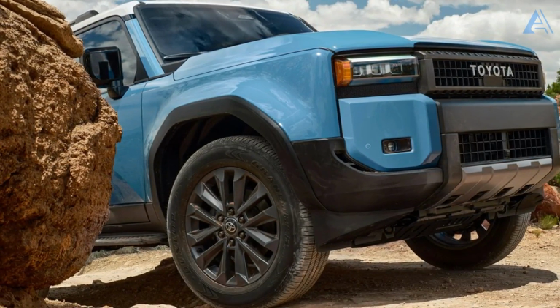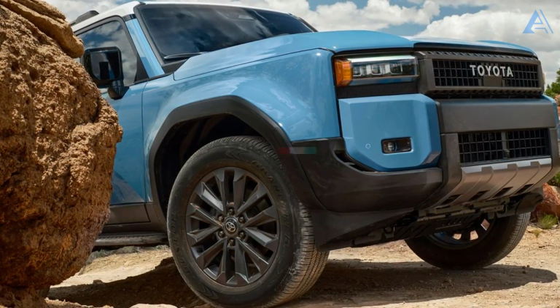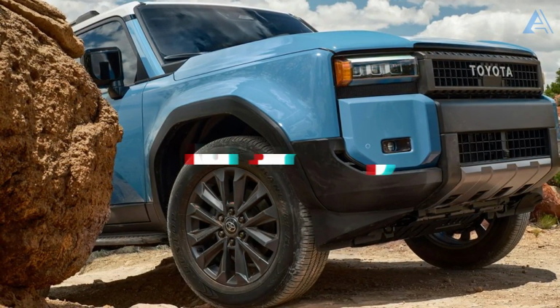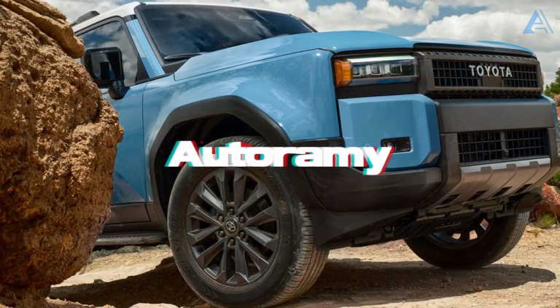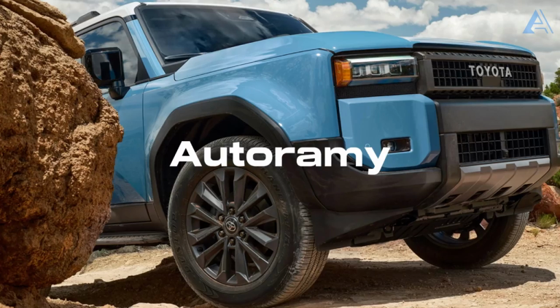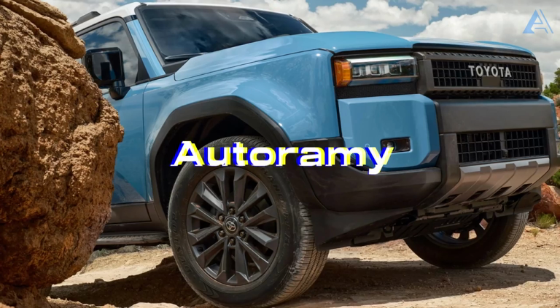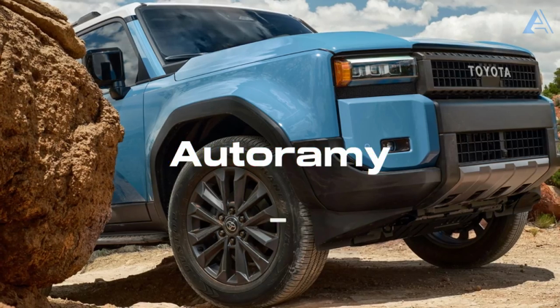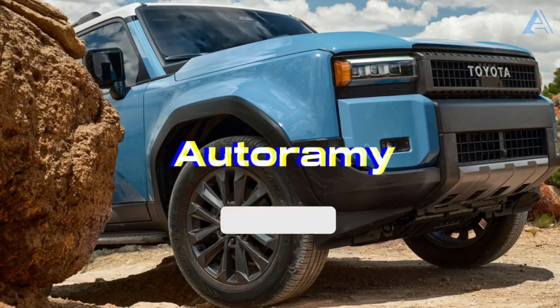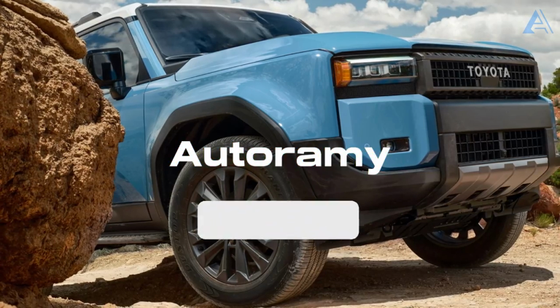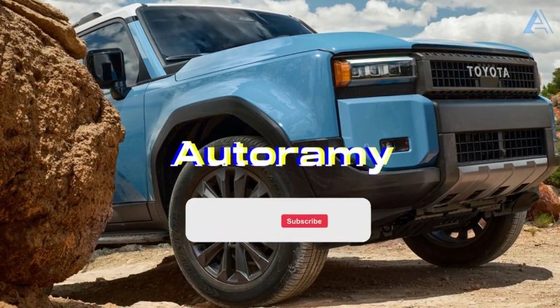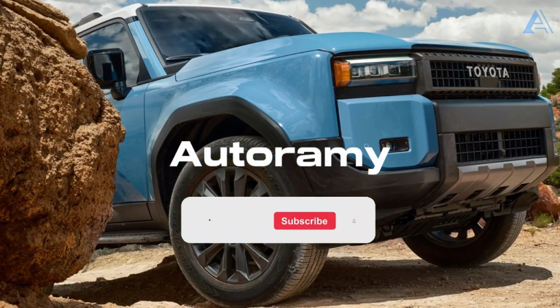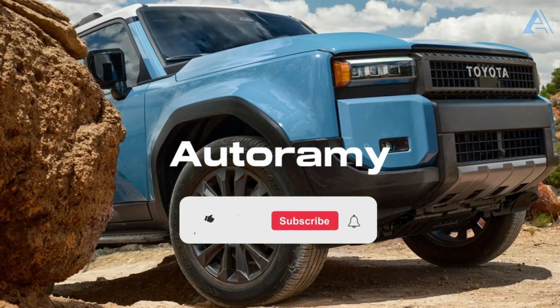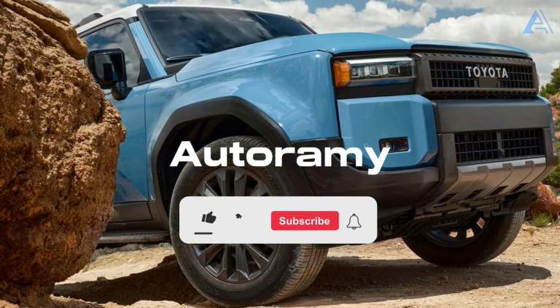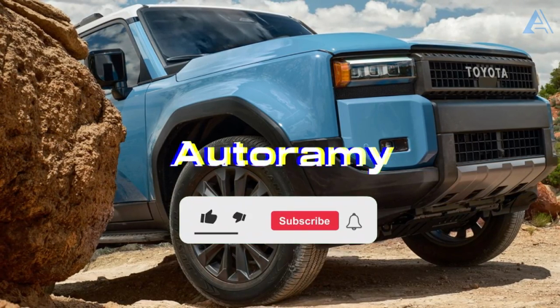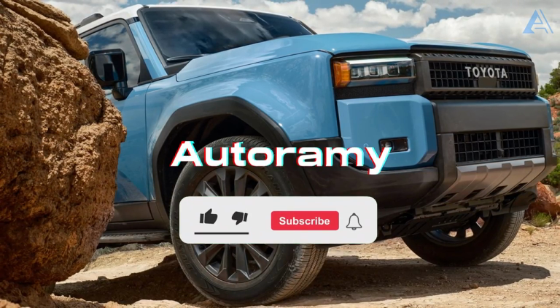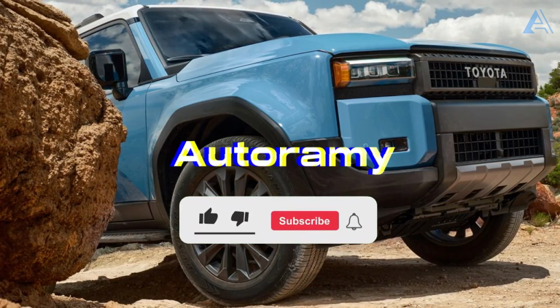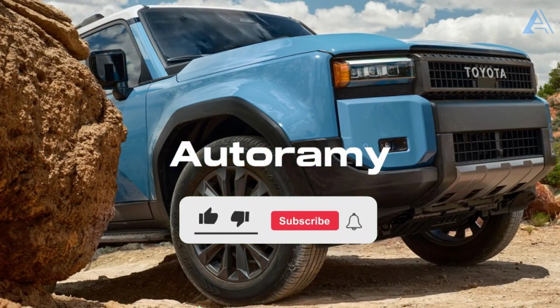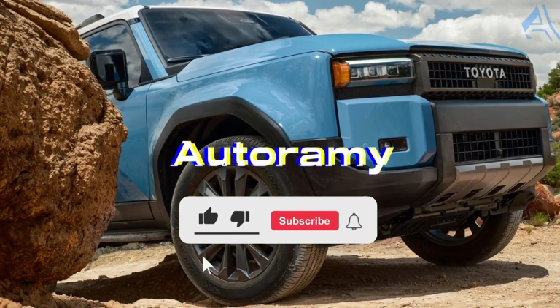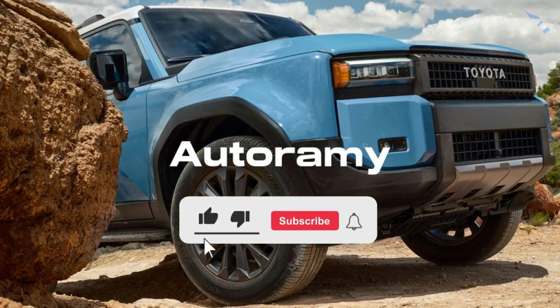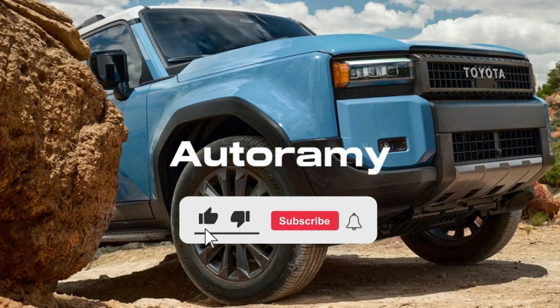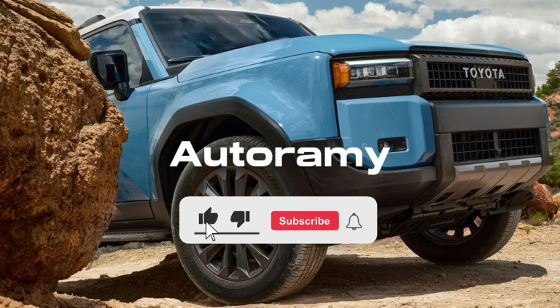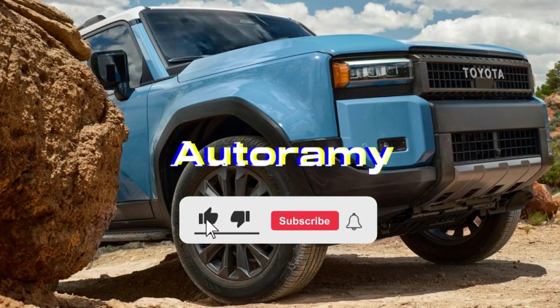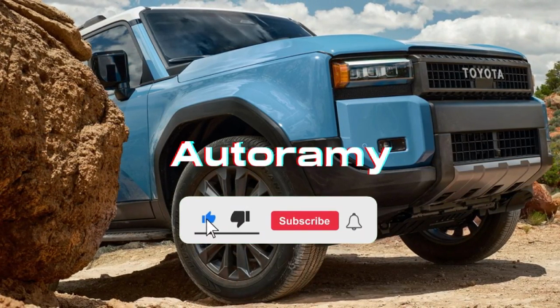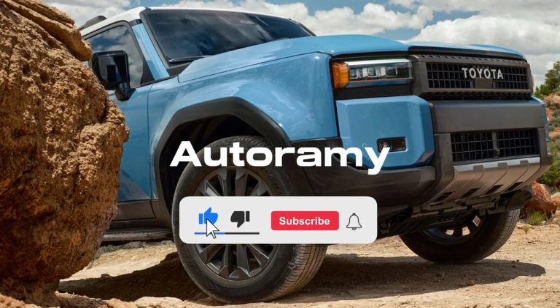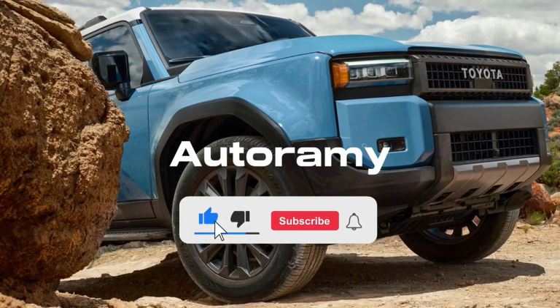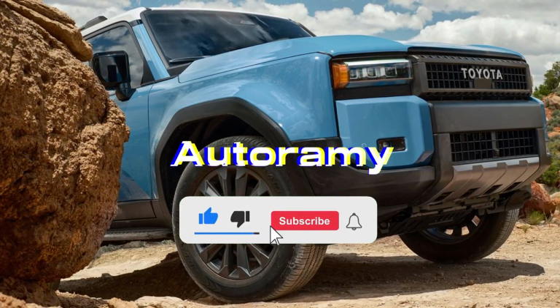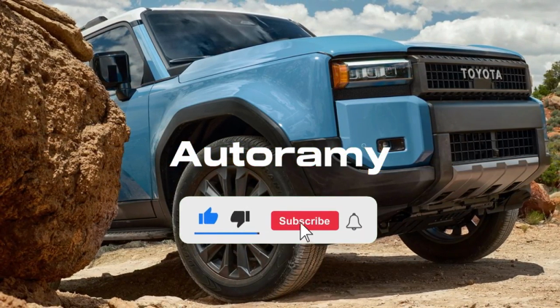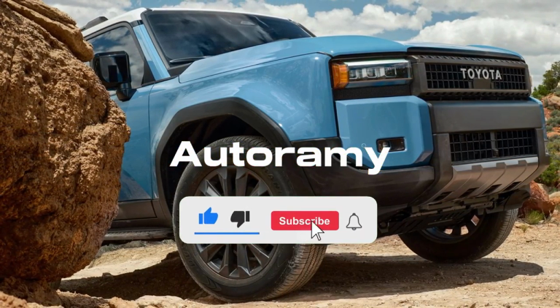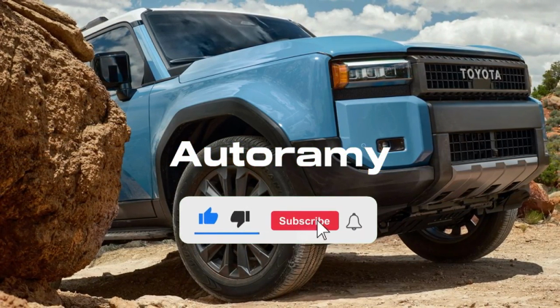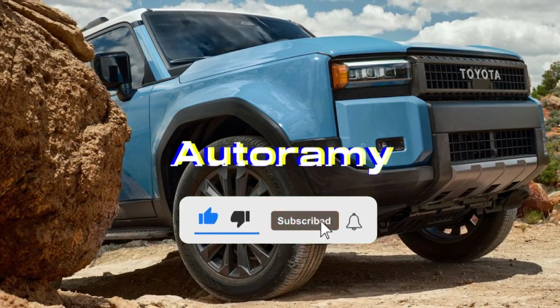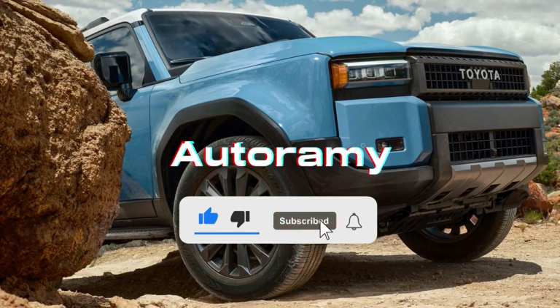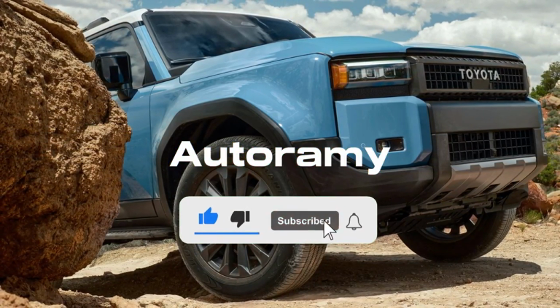Join the fast lane of automotive excitement. Hit subscribe now and let's explore the world of cars together.